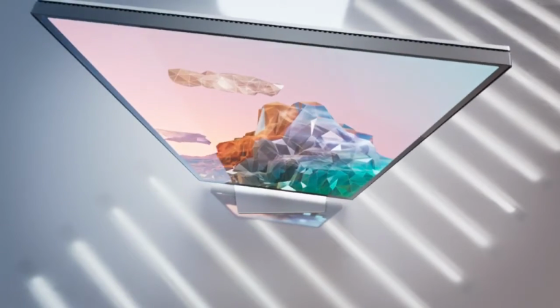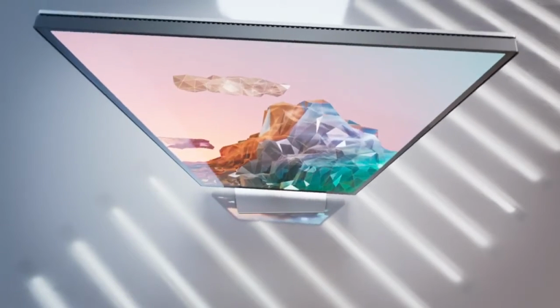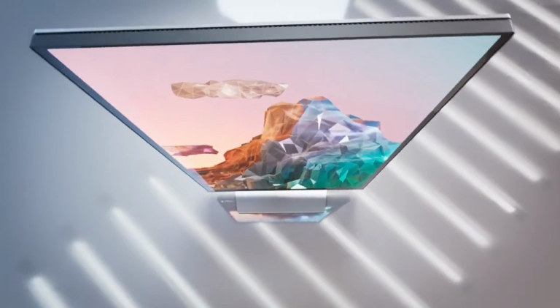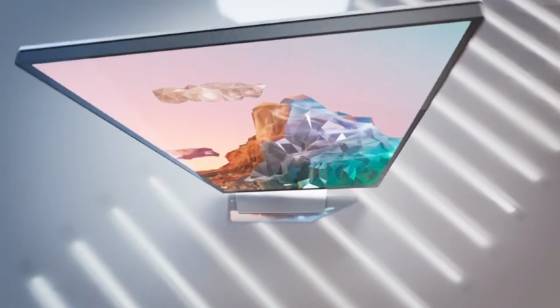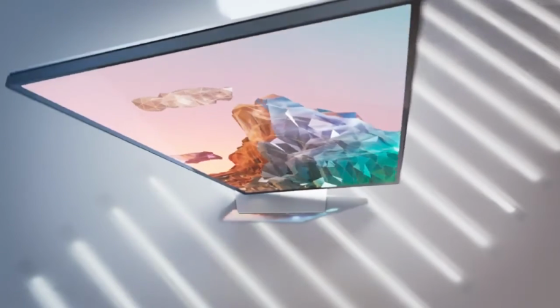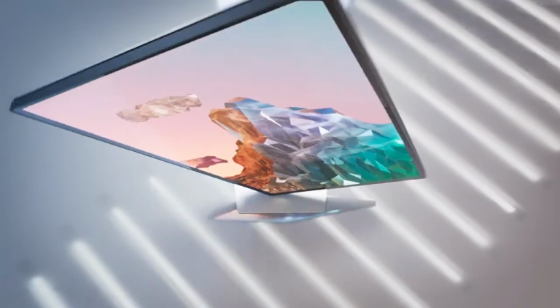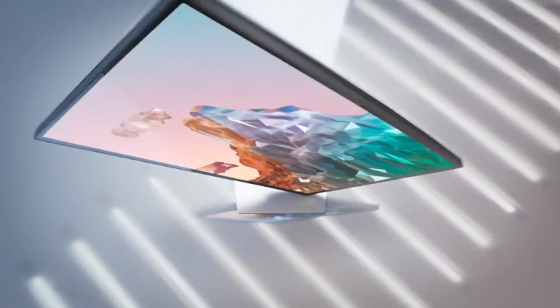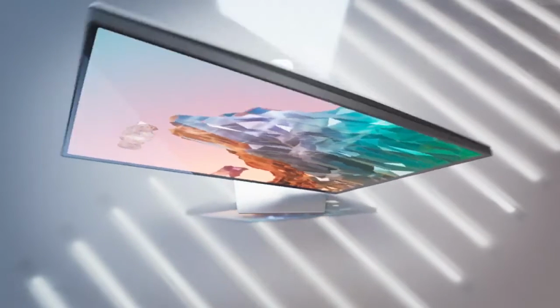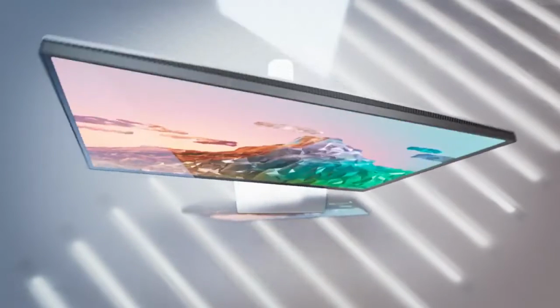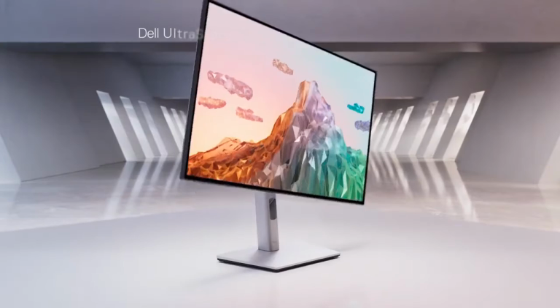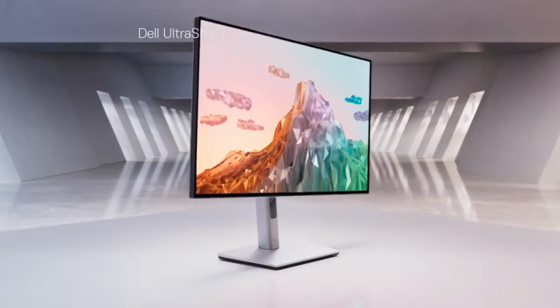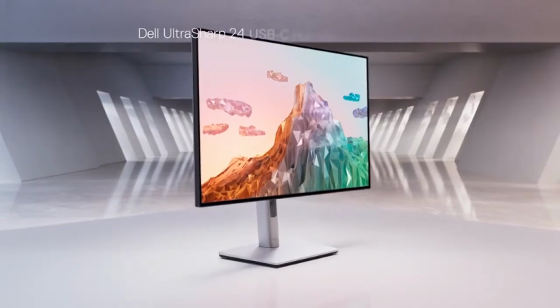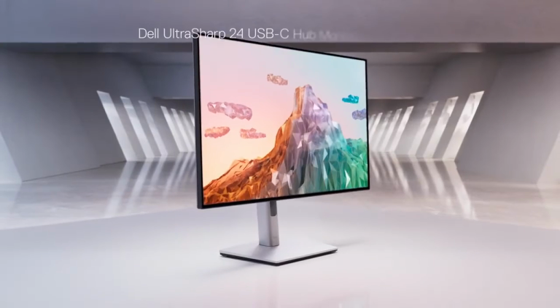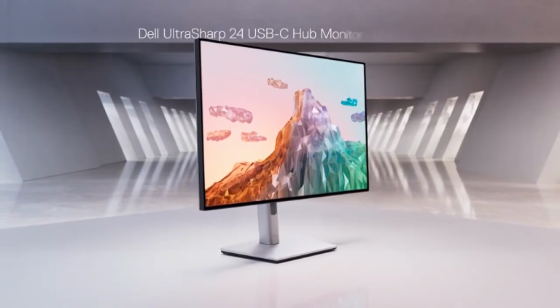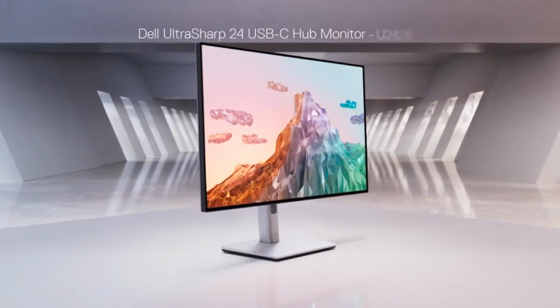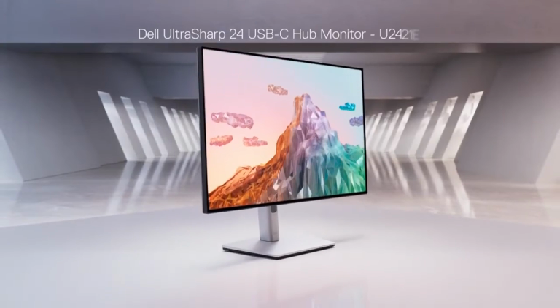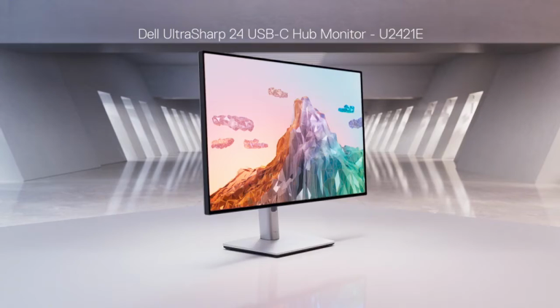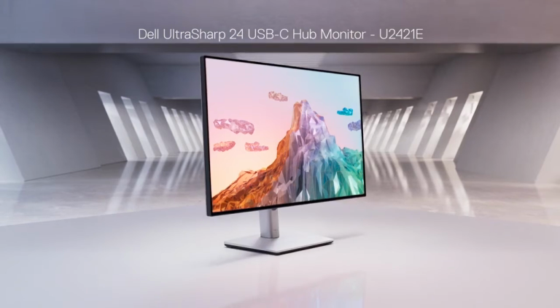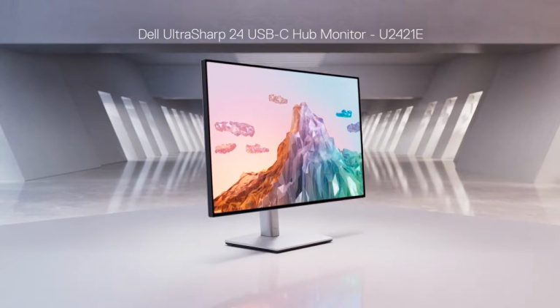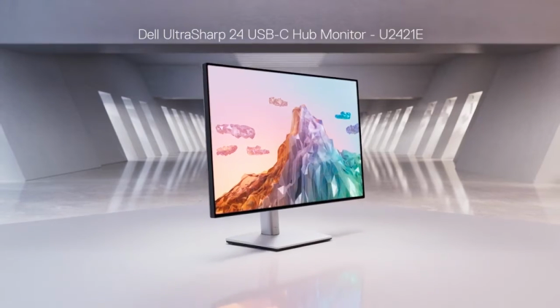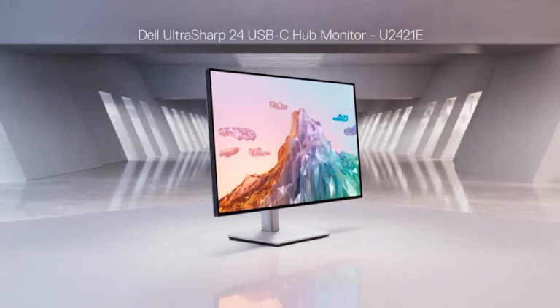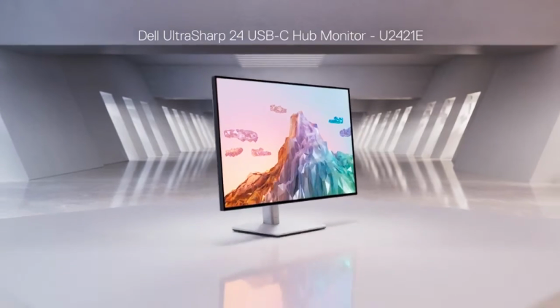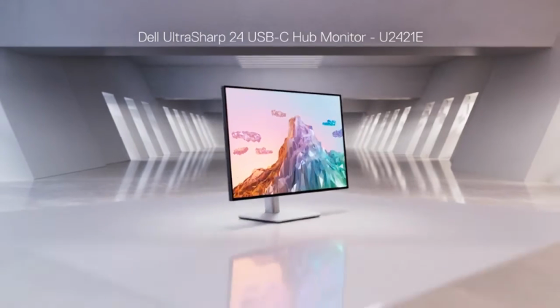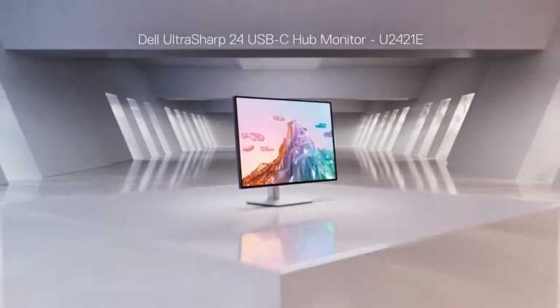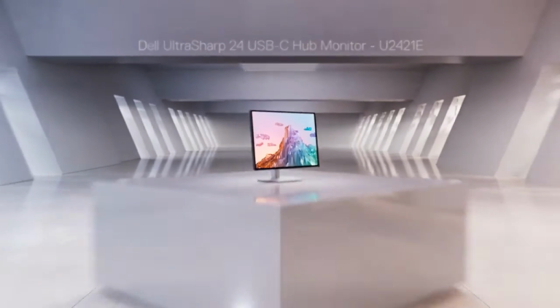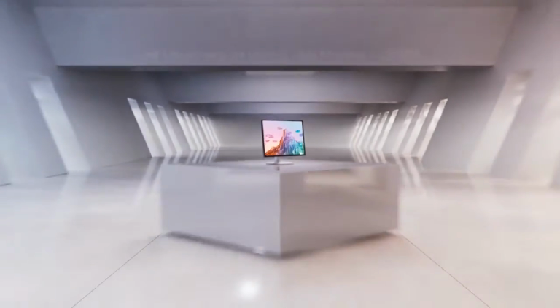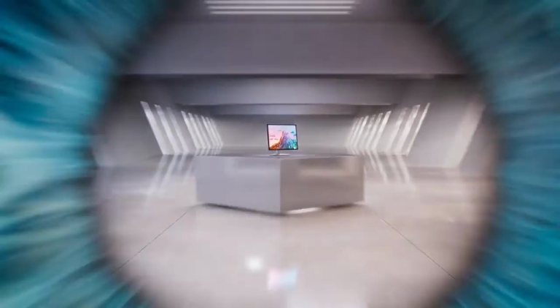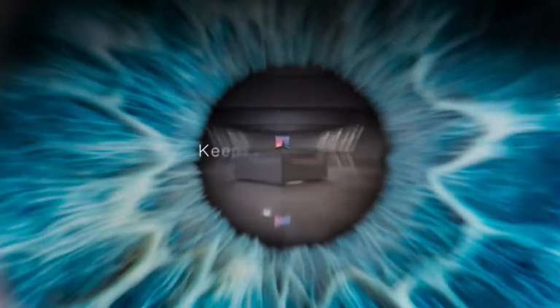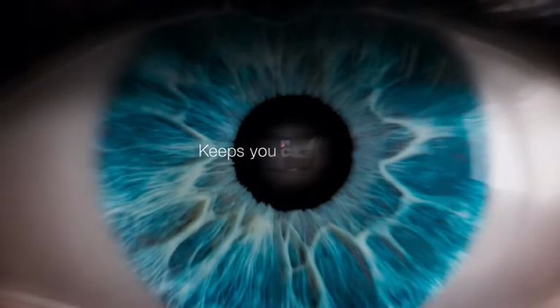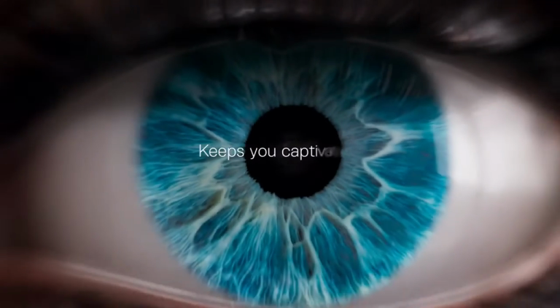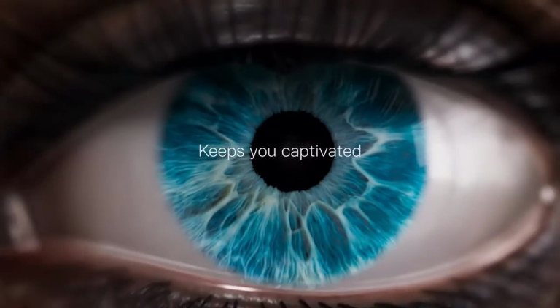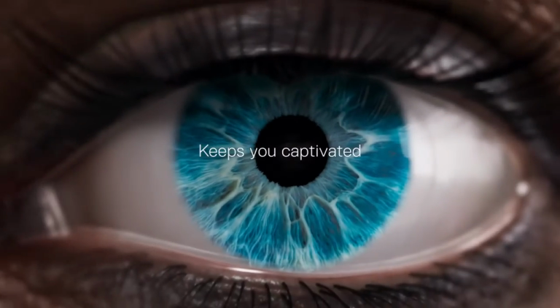The Dell UltraSharp 24 USB-C hub monitor keeps you captivated.